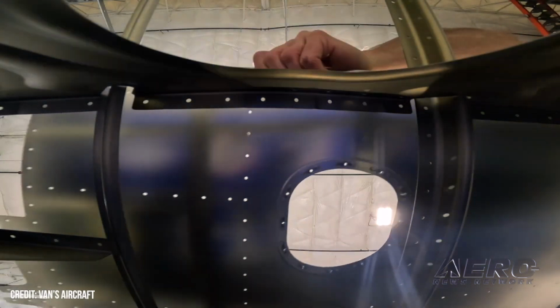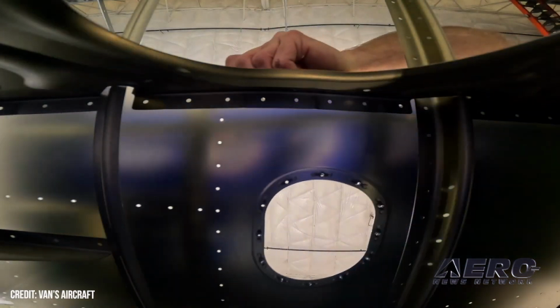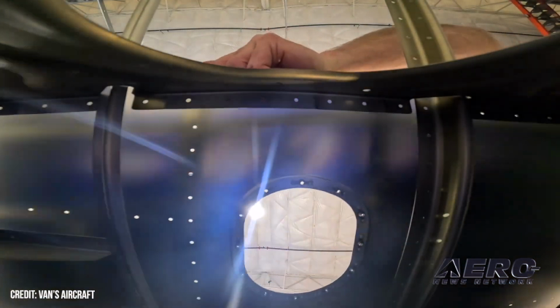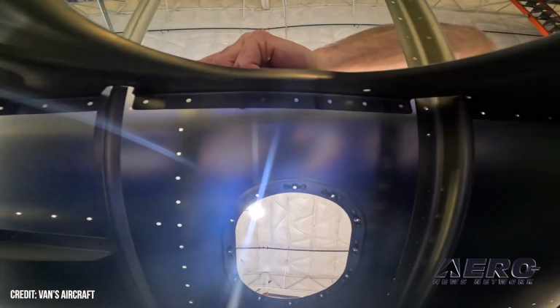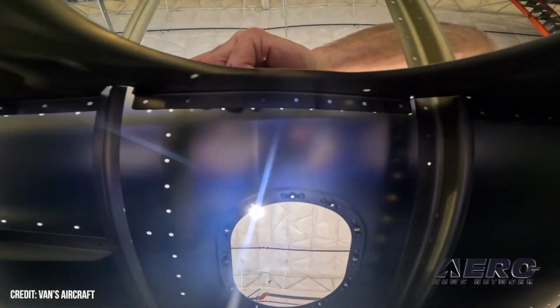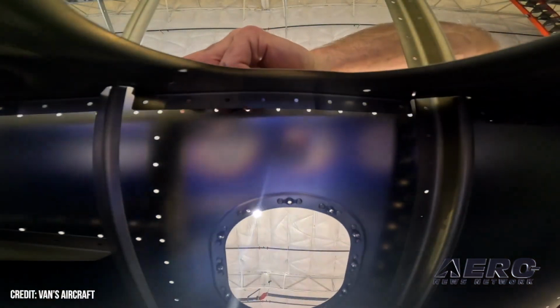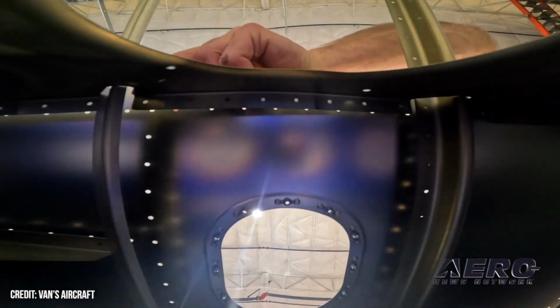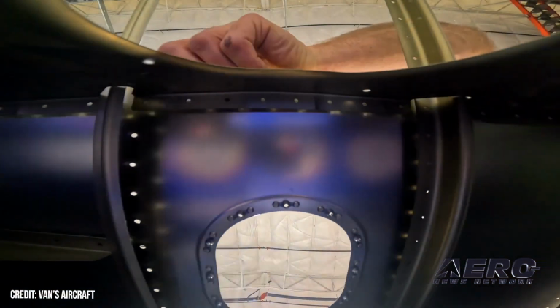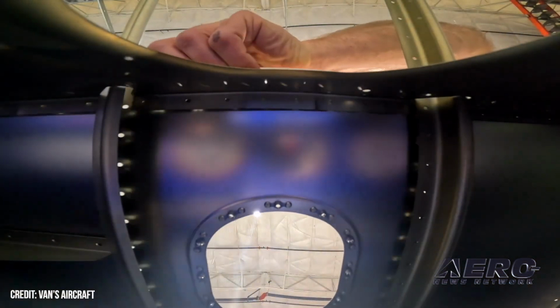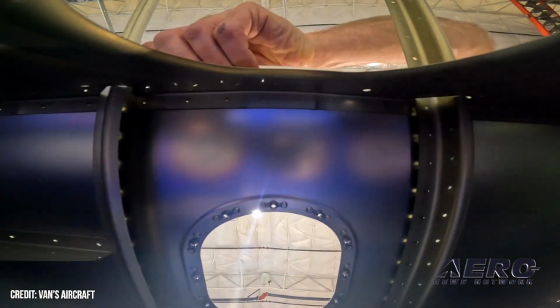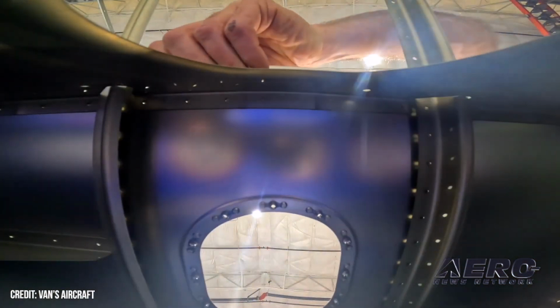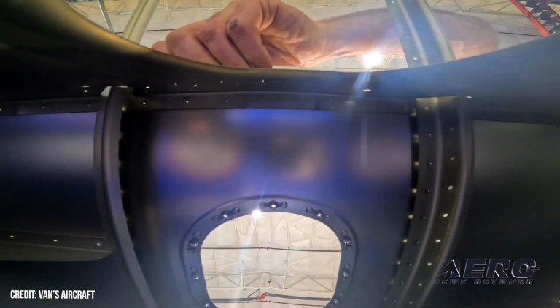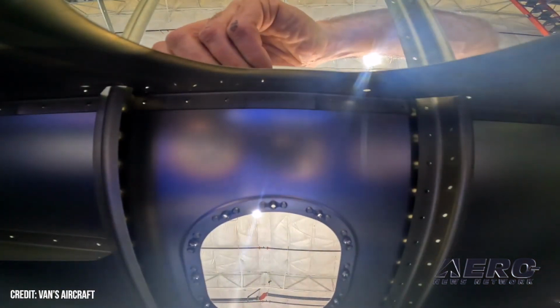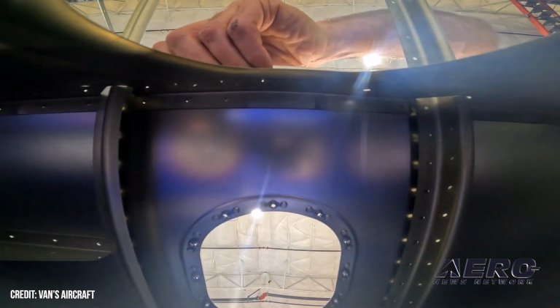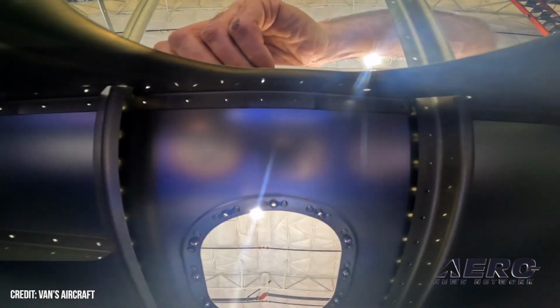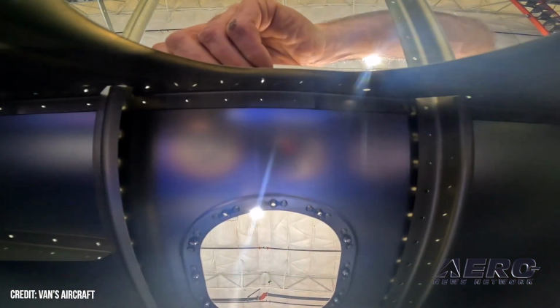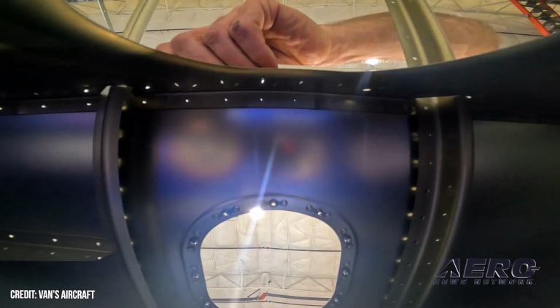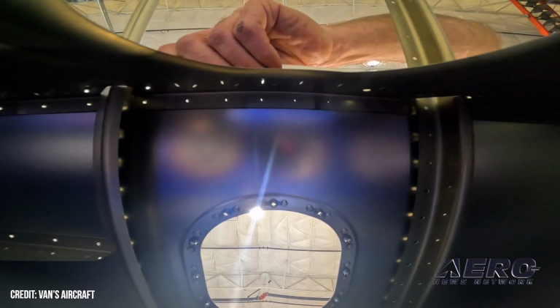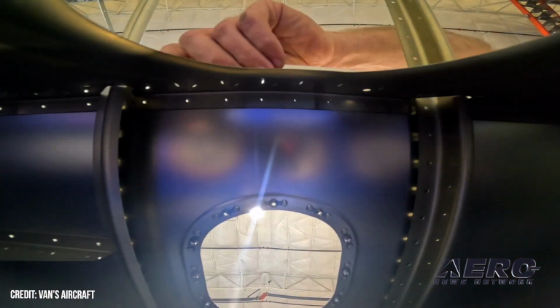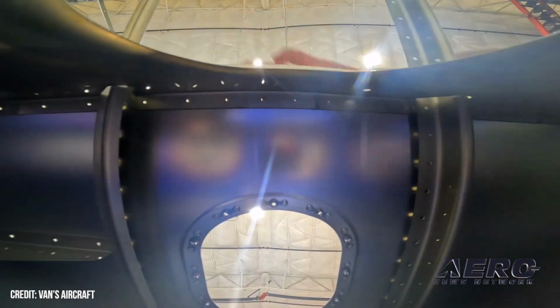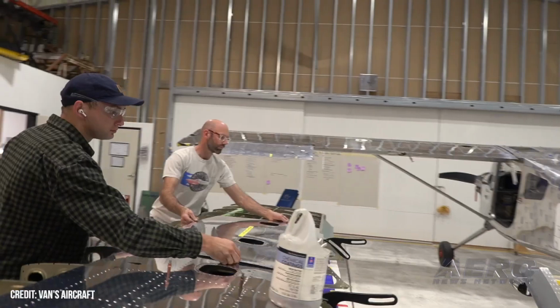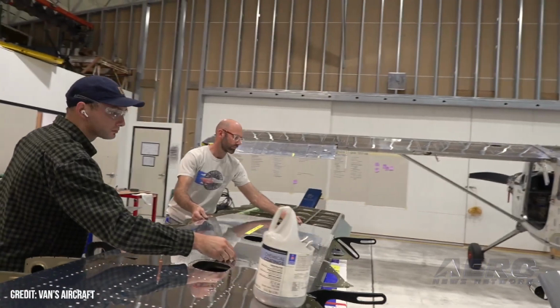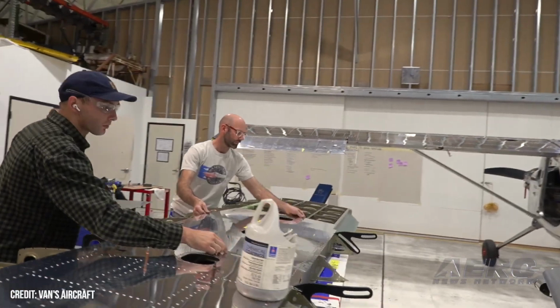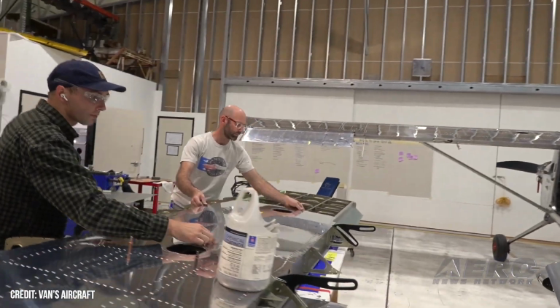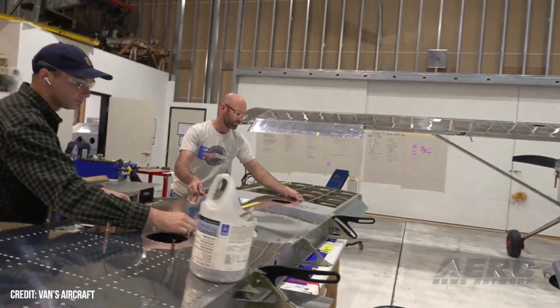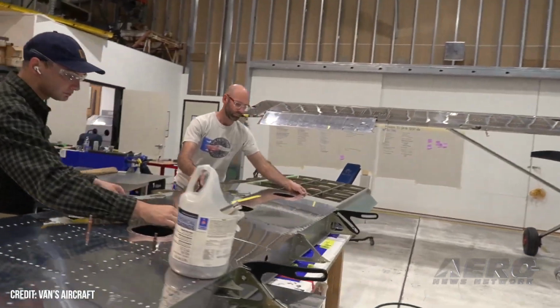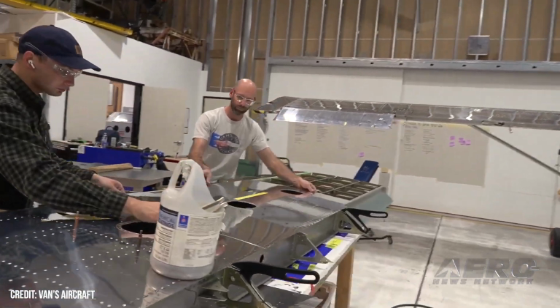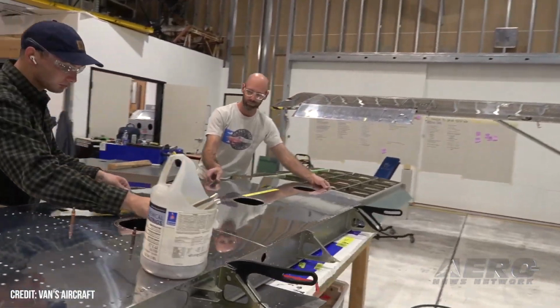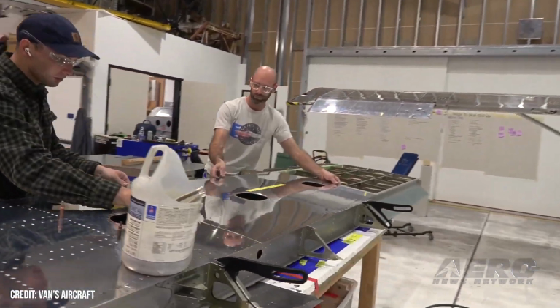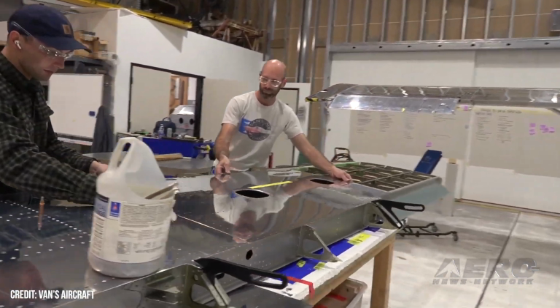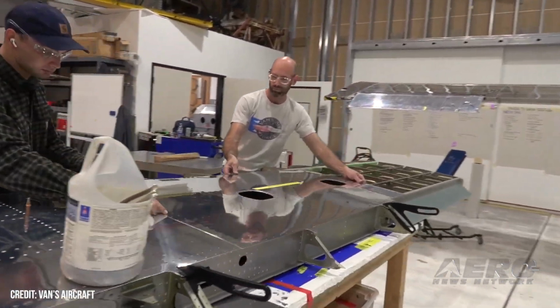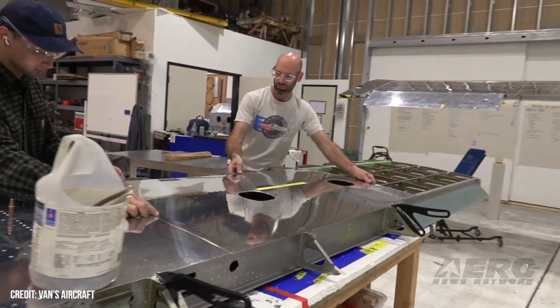If everything goes according to plan, the prototype will fly into this year's EAA AirVenture event in Oshkosh.